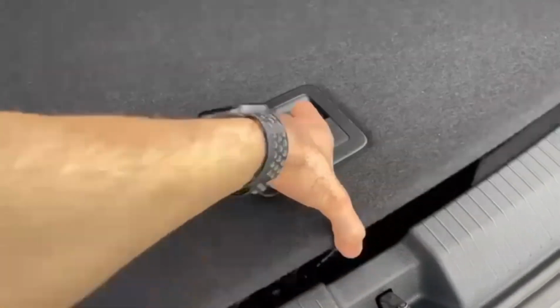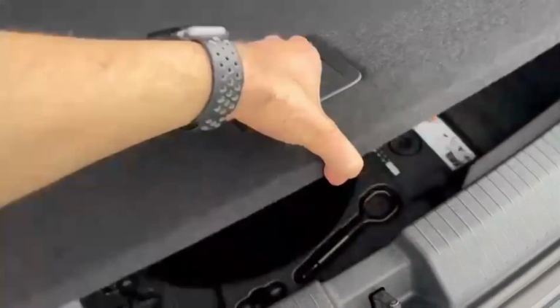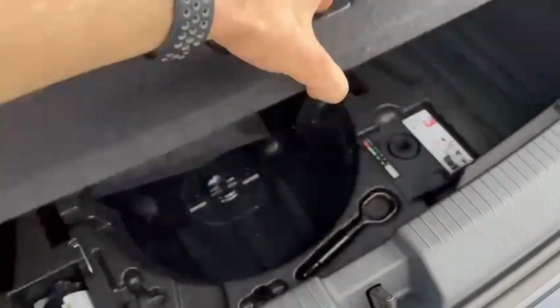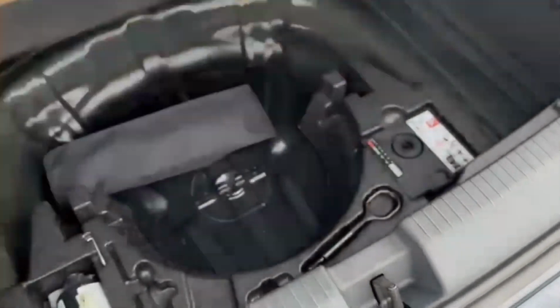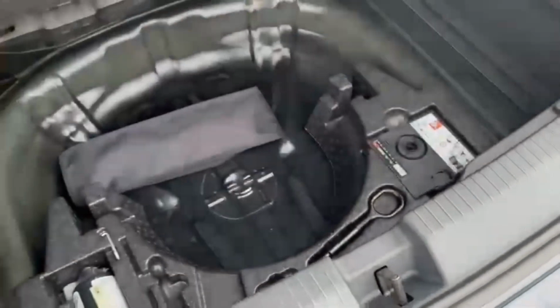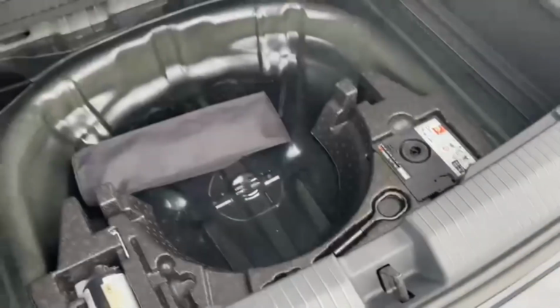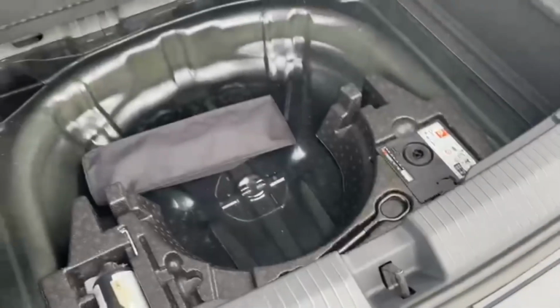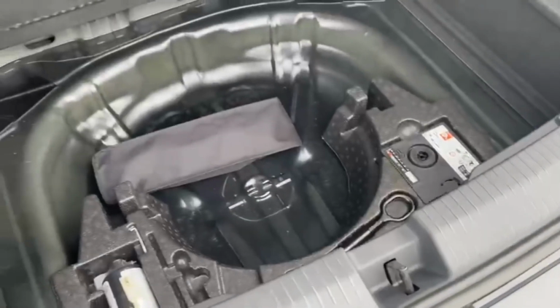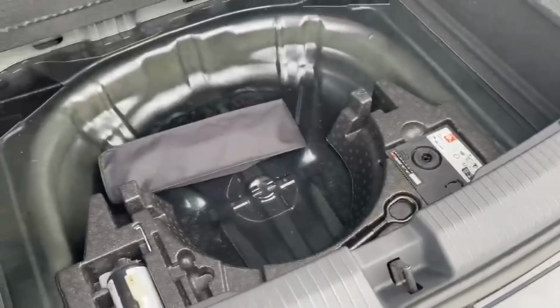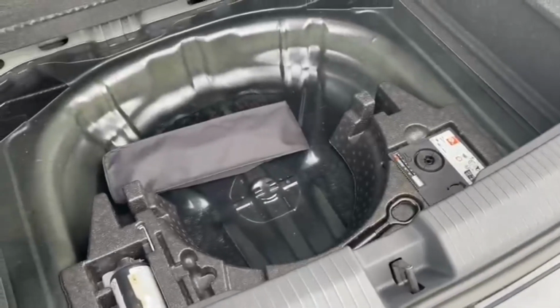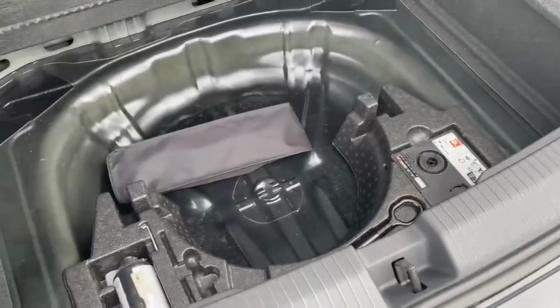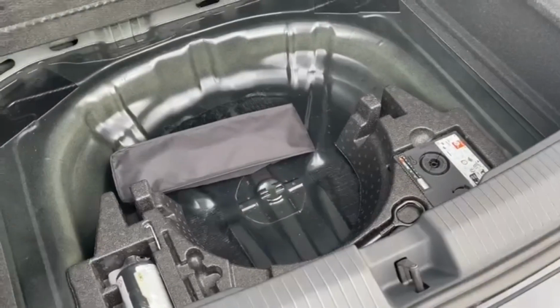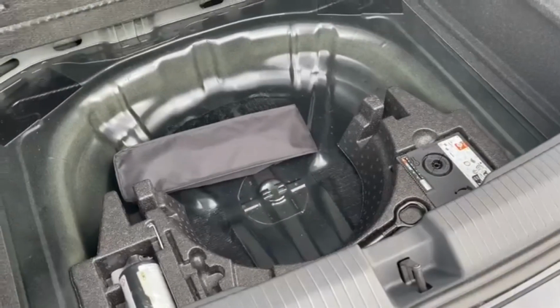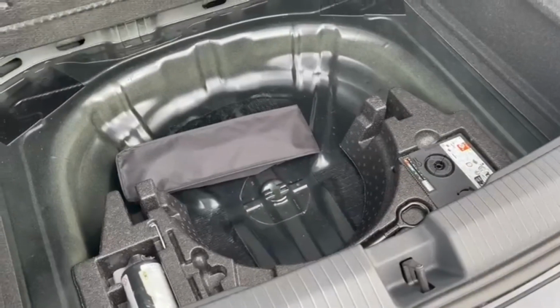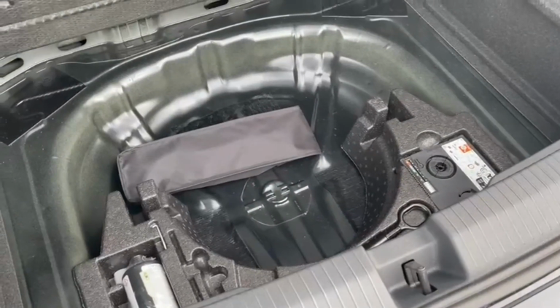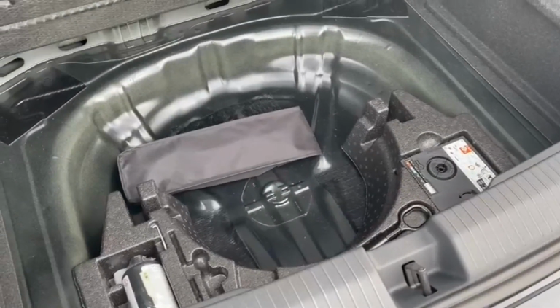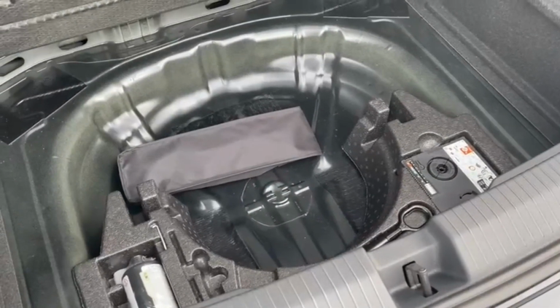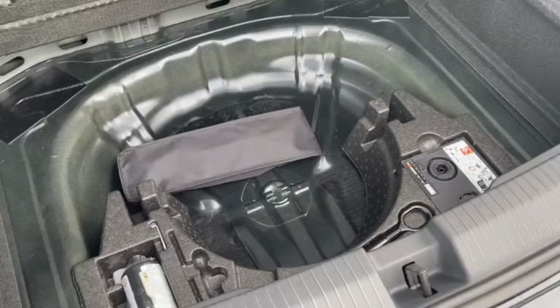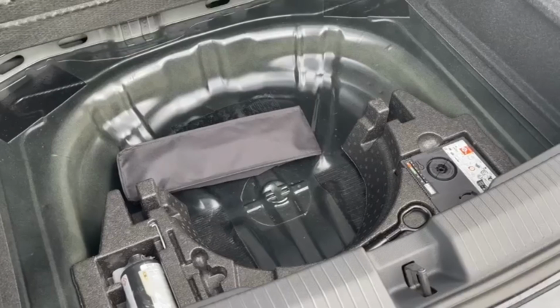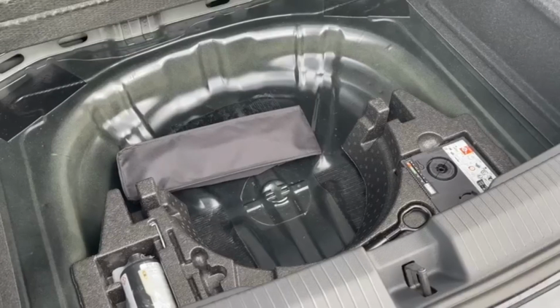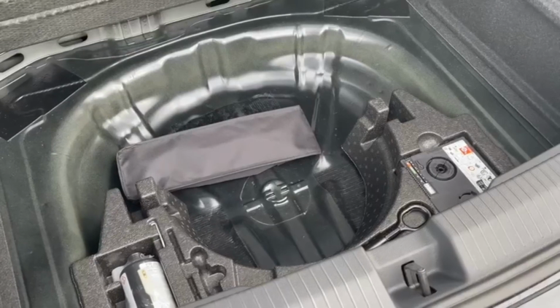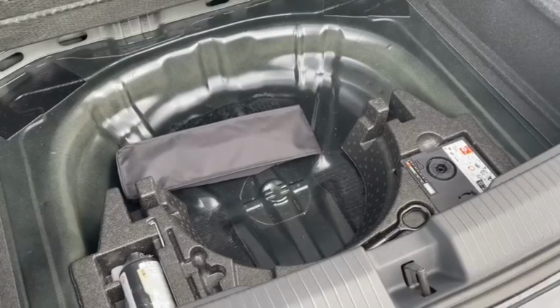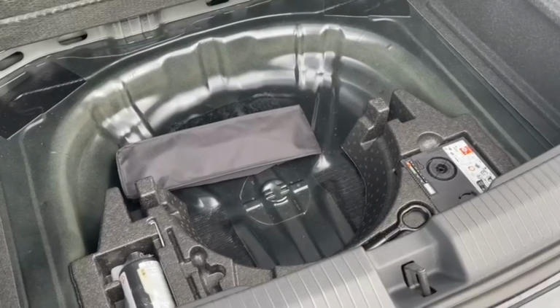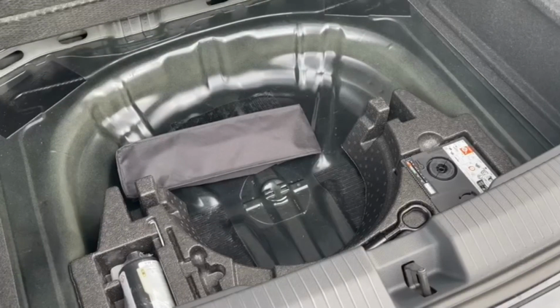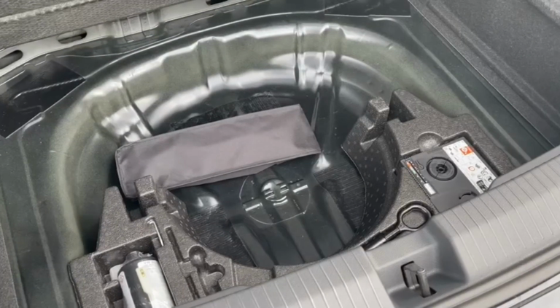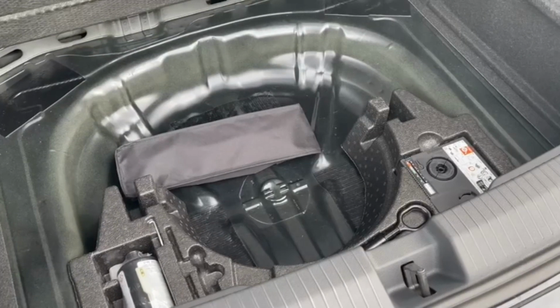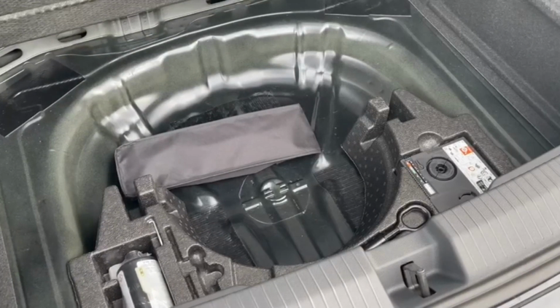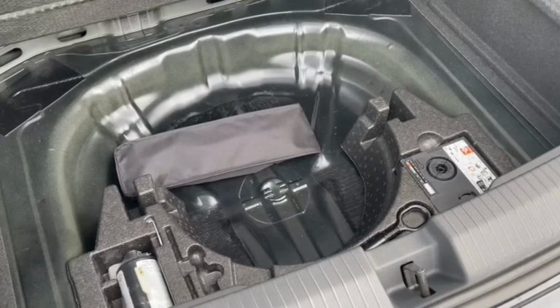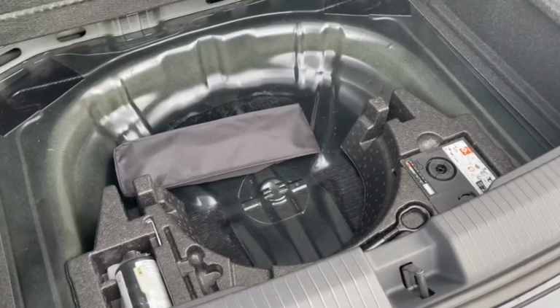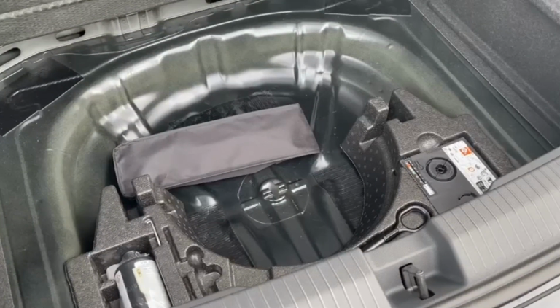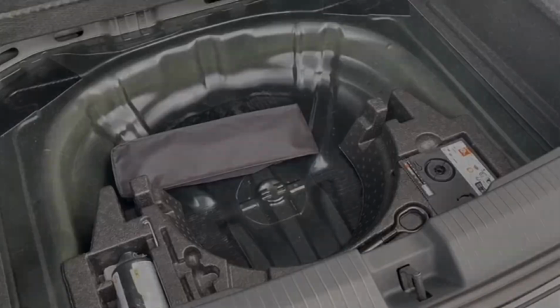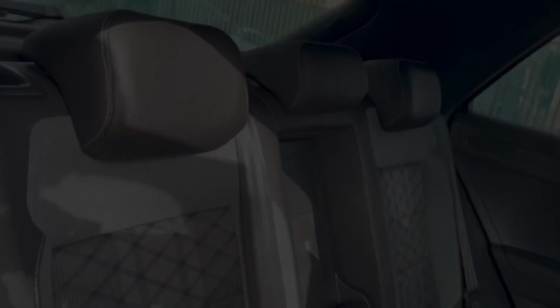Into the boot you've got plenty of space available, also offering additional storage underneath the flooring with space for a spare tyre.